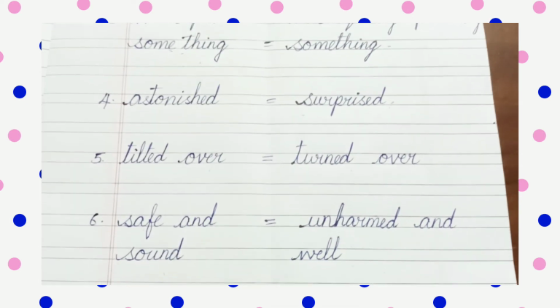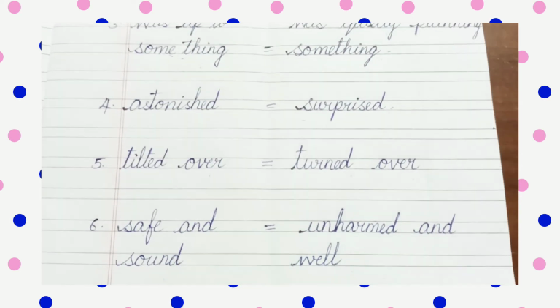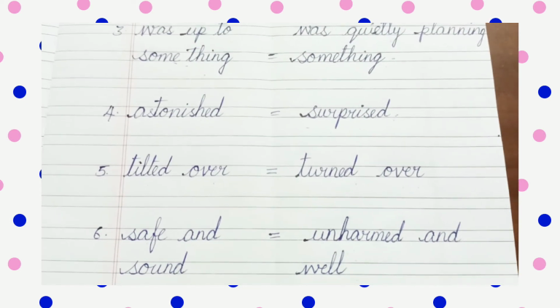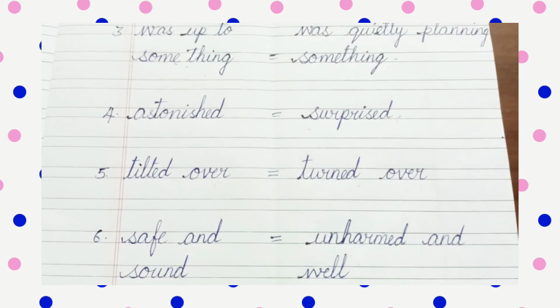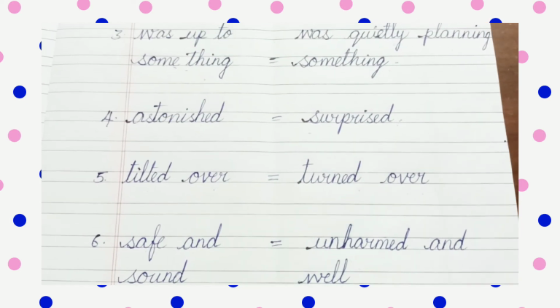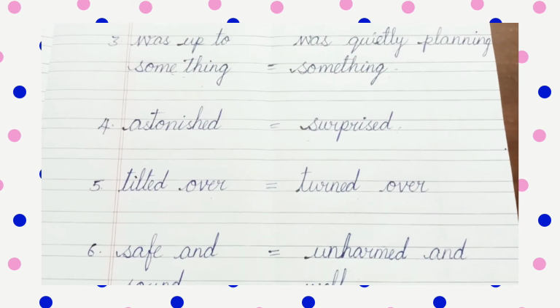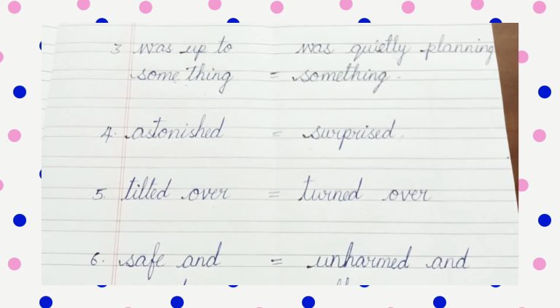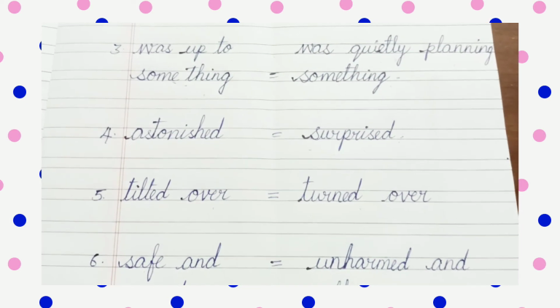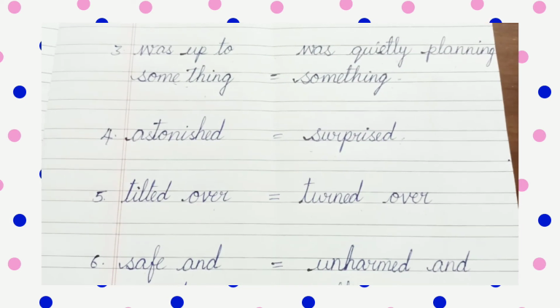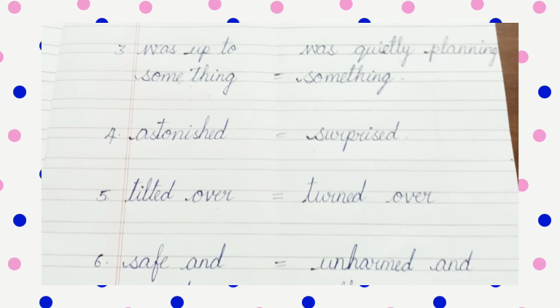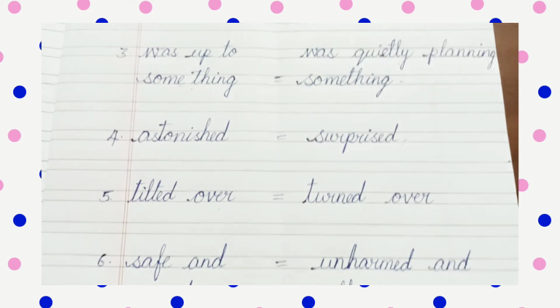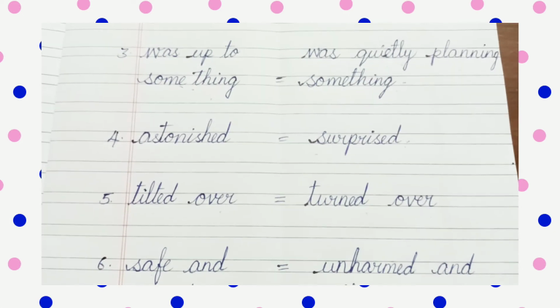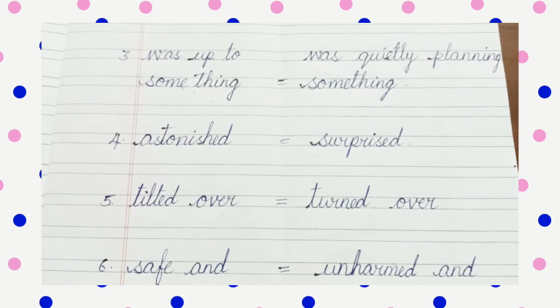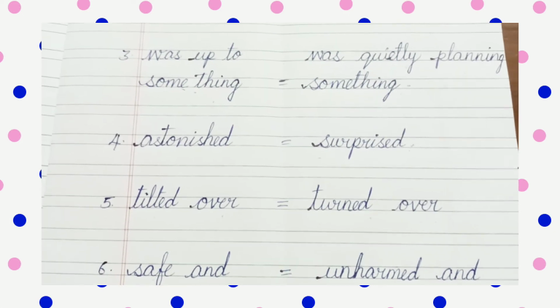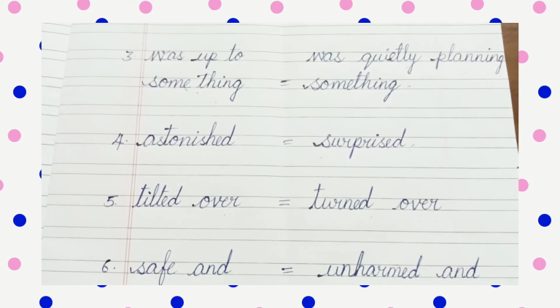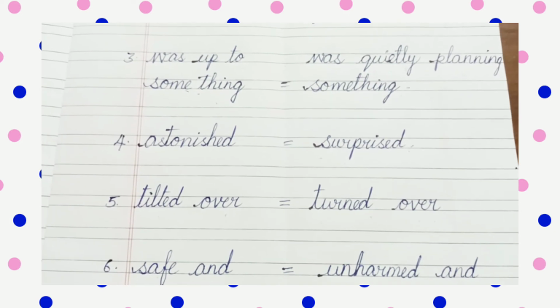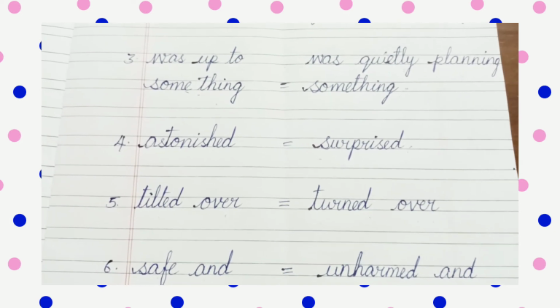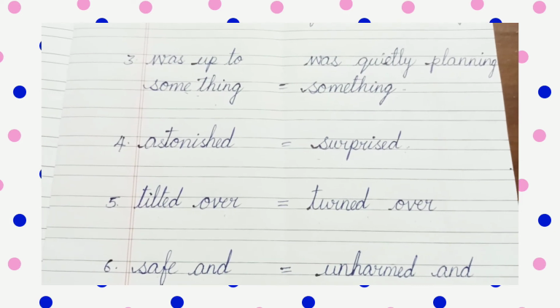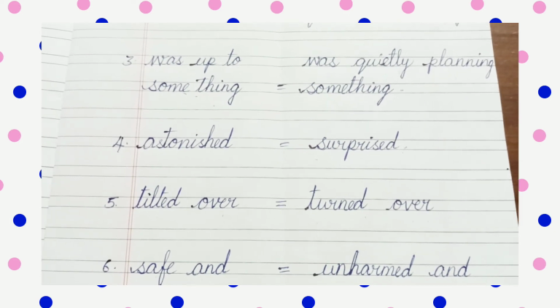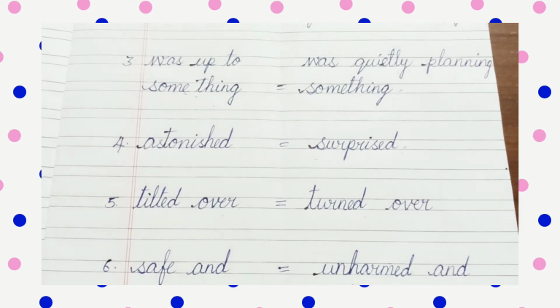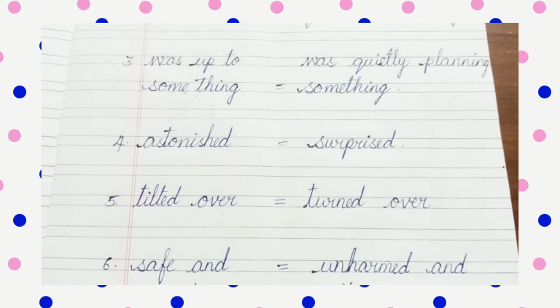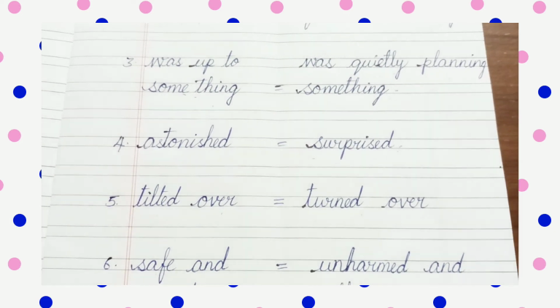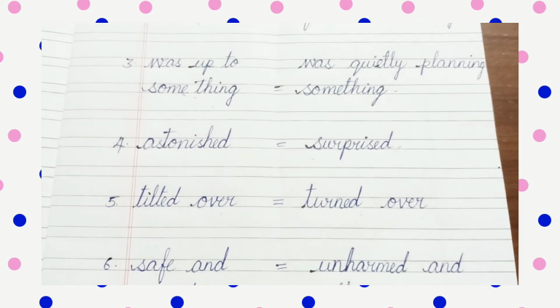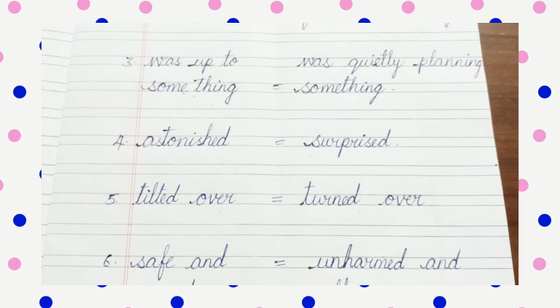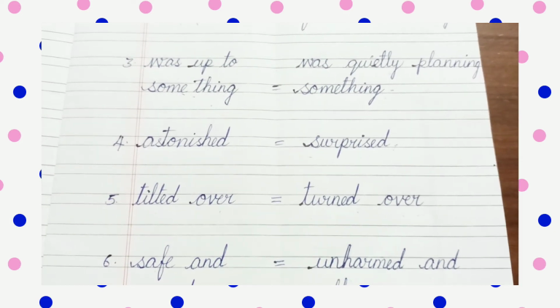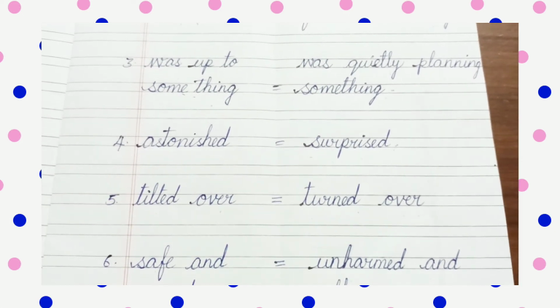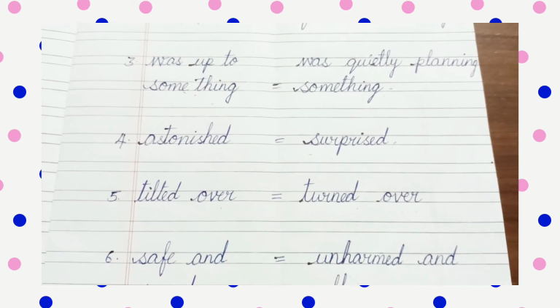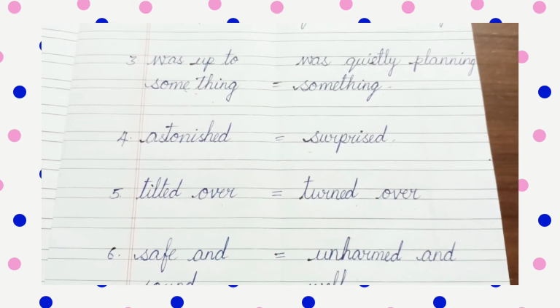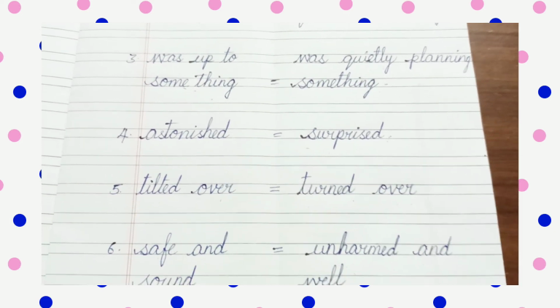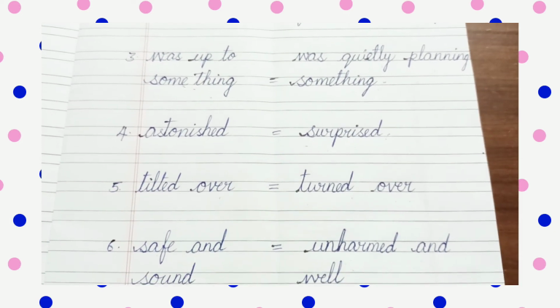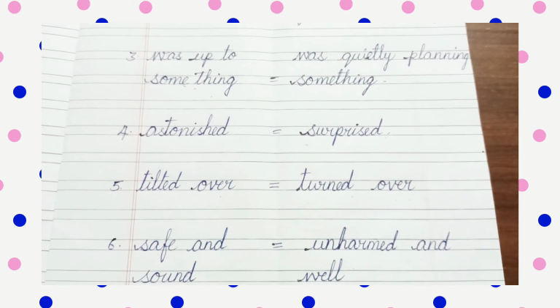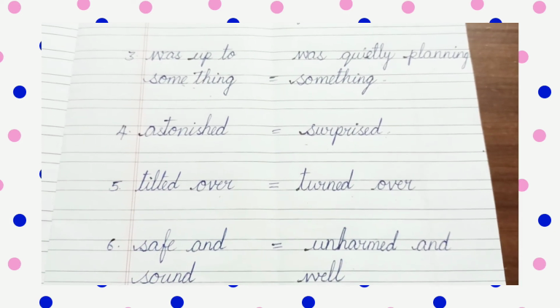So that's all for today's class. Write these meanings and new words in your classwork book very neatly.